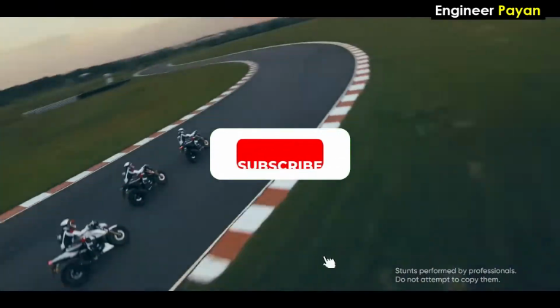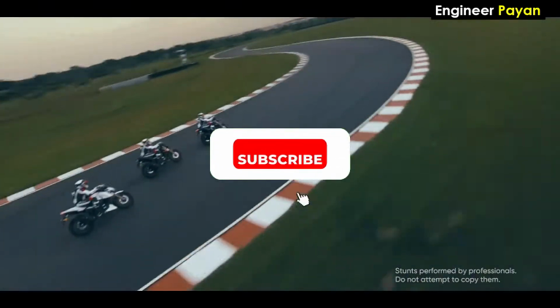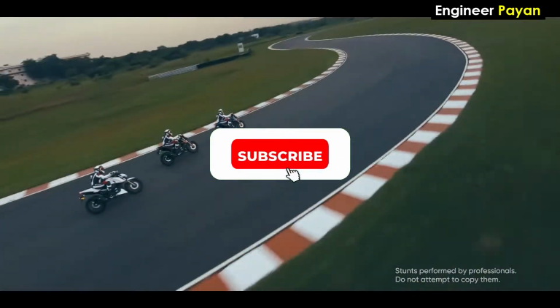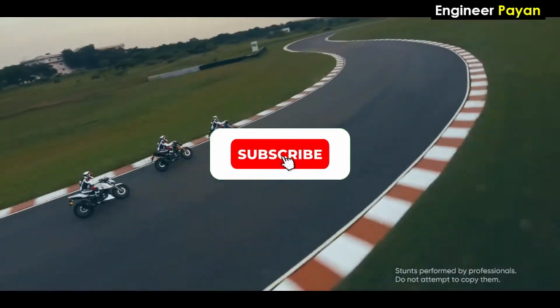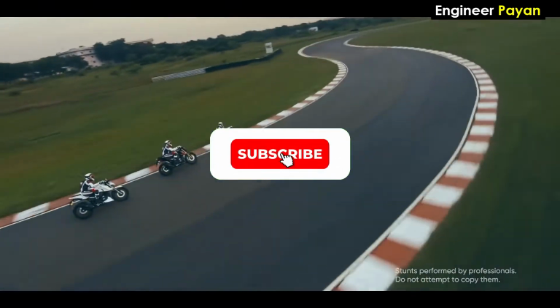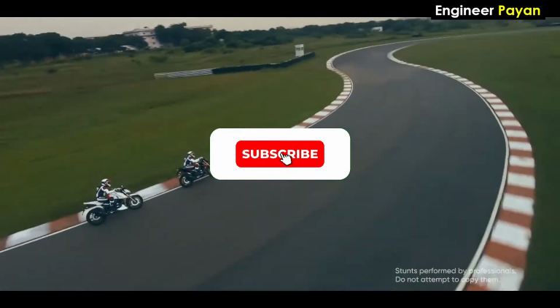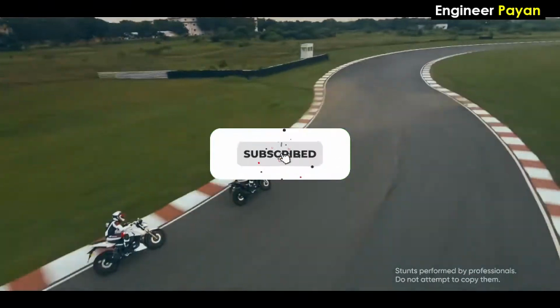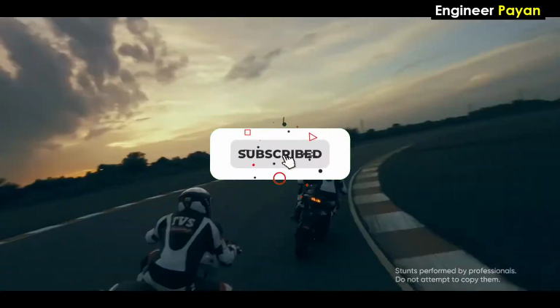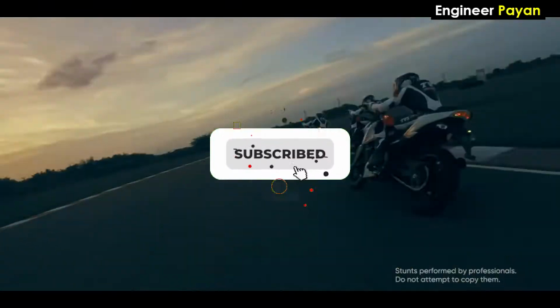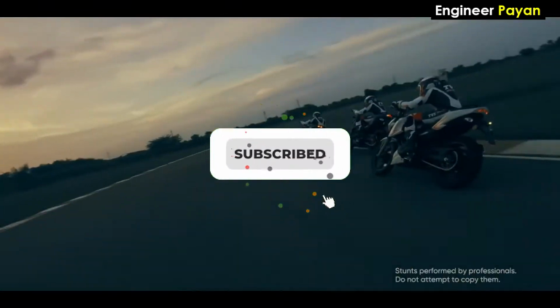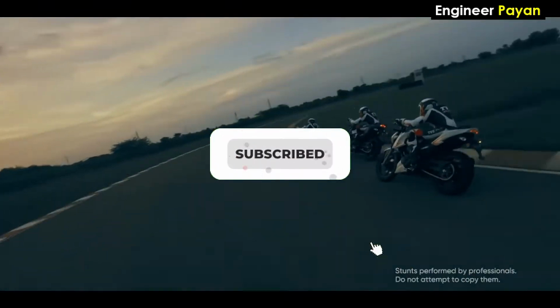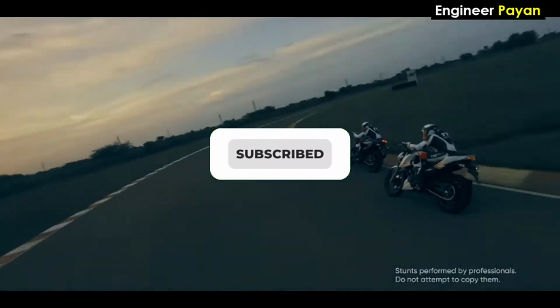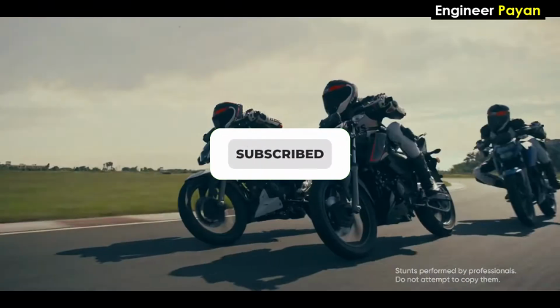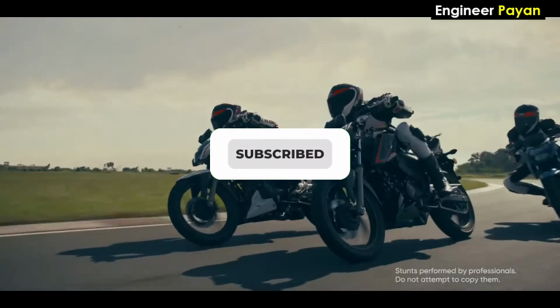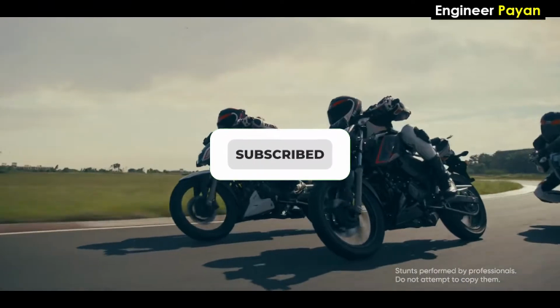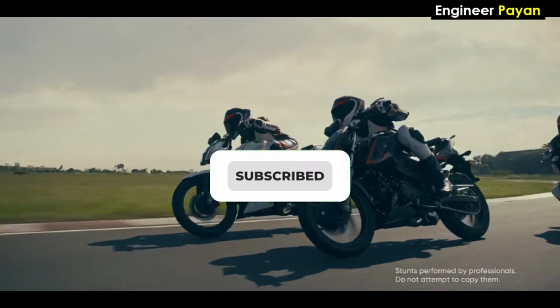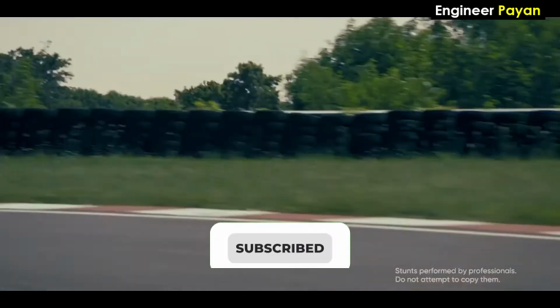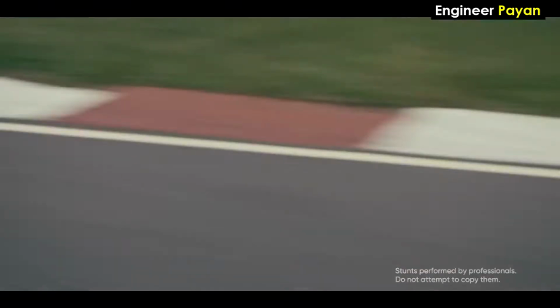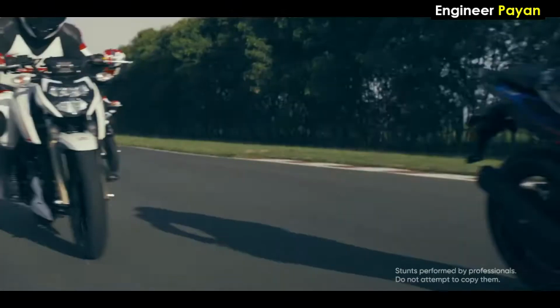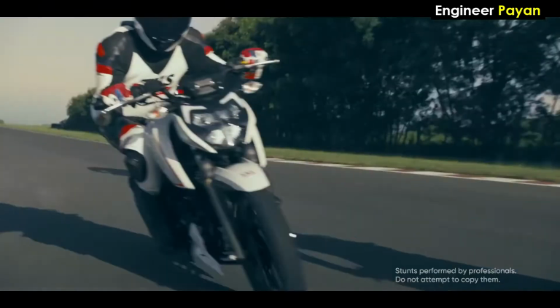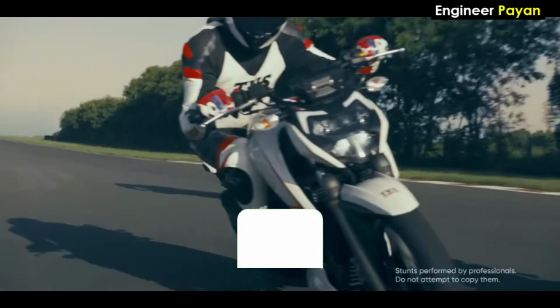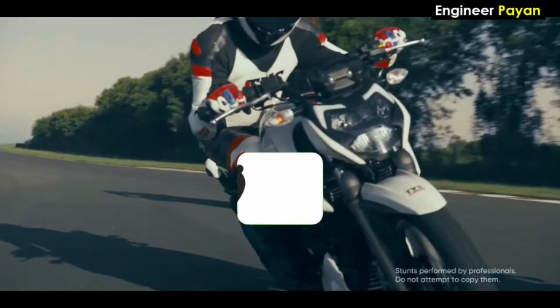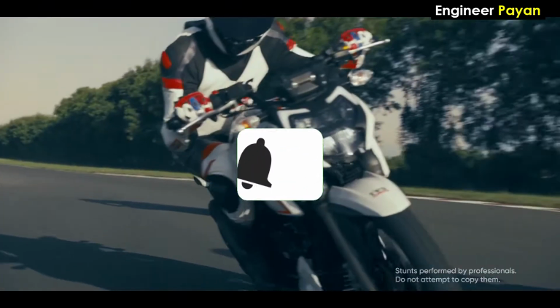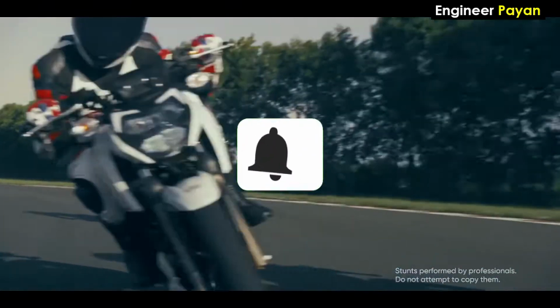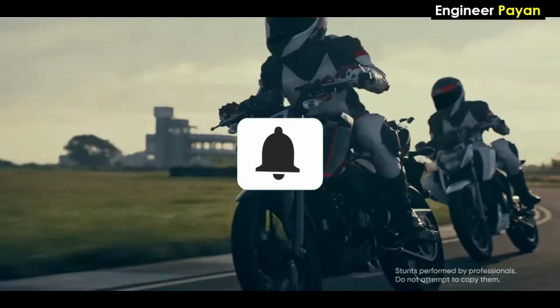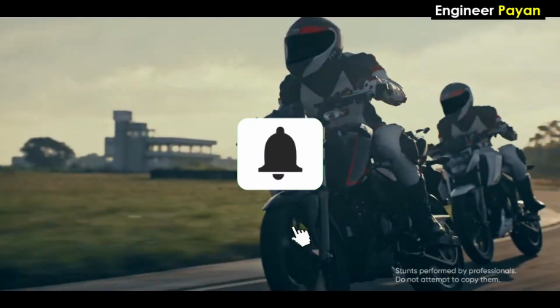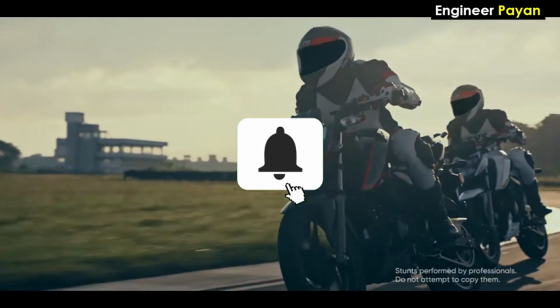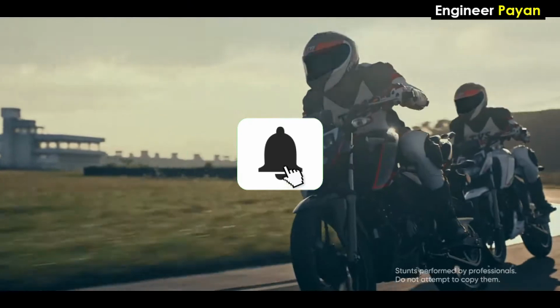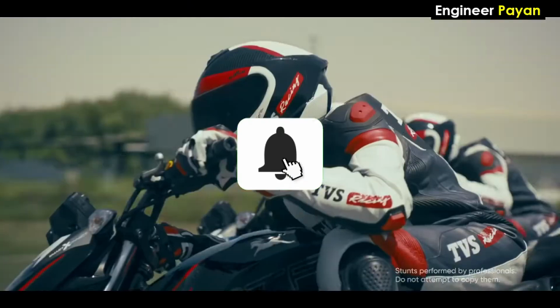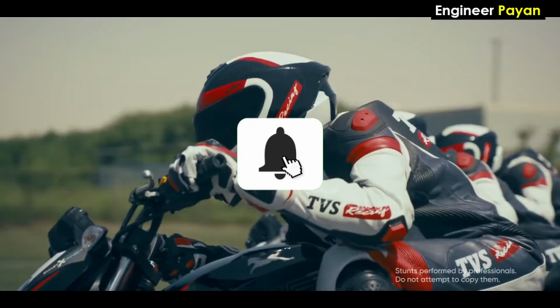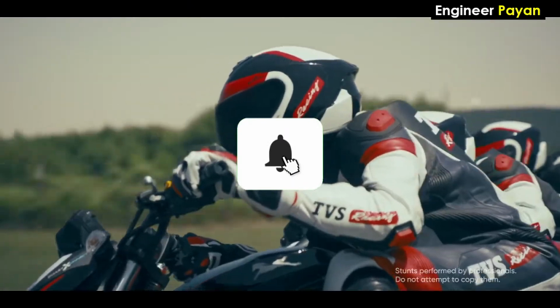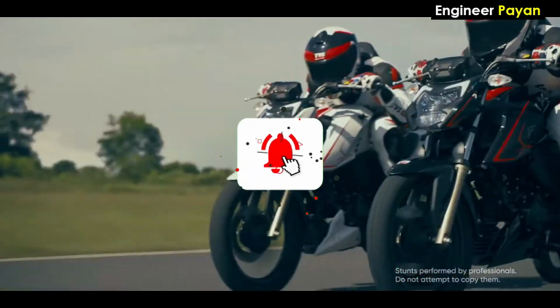You can subscribe to our channel and click on the bell icon so you don't miss any videos.